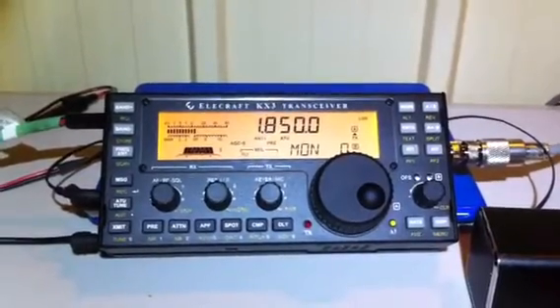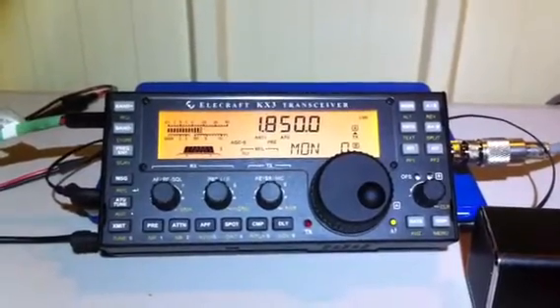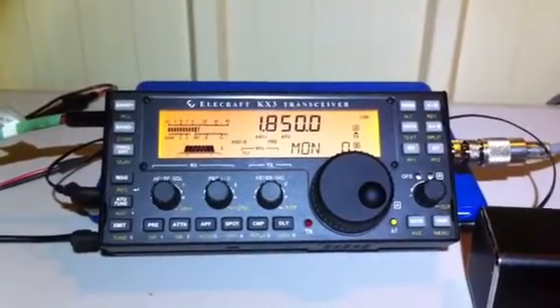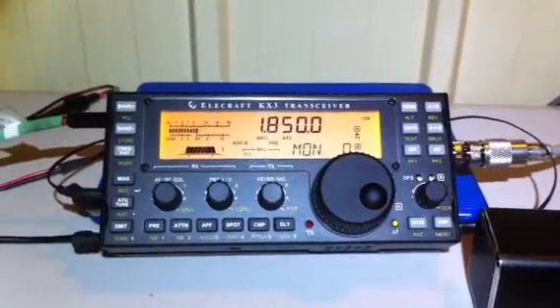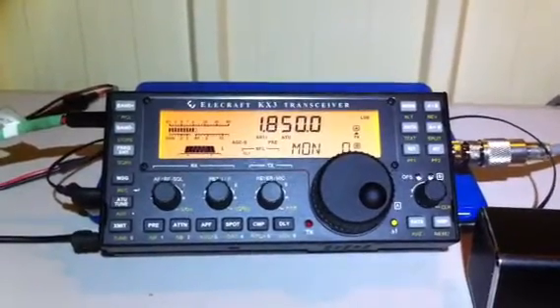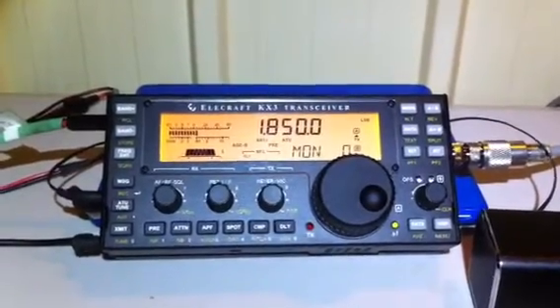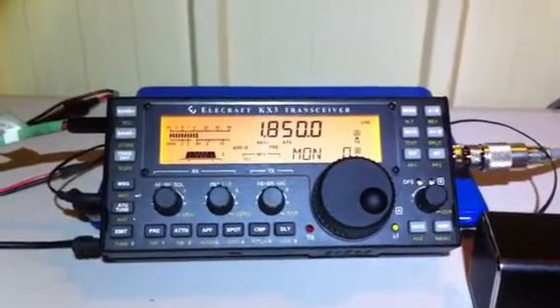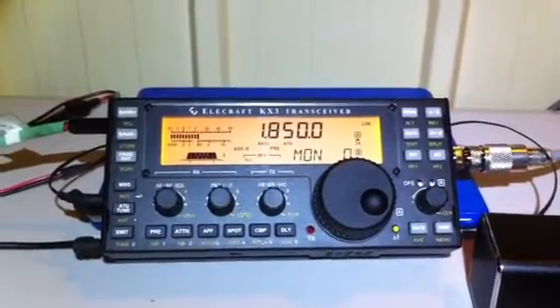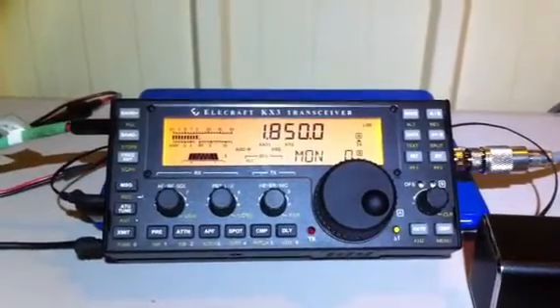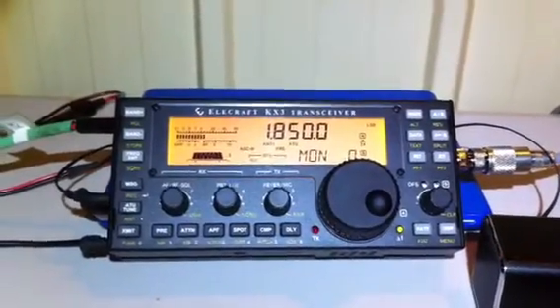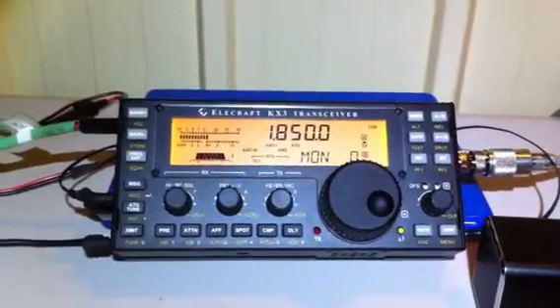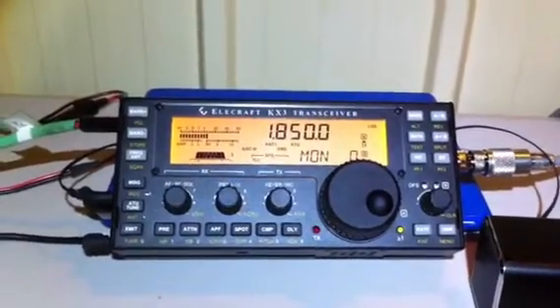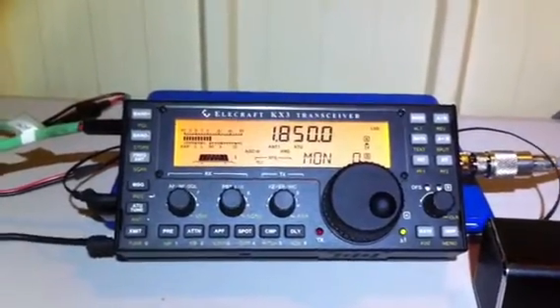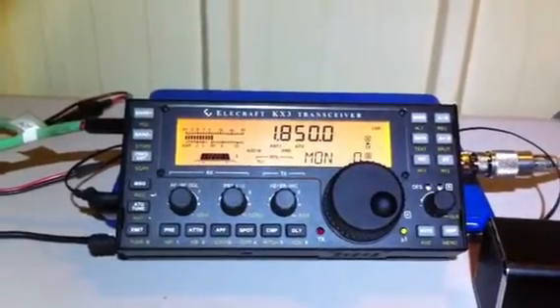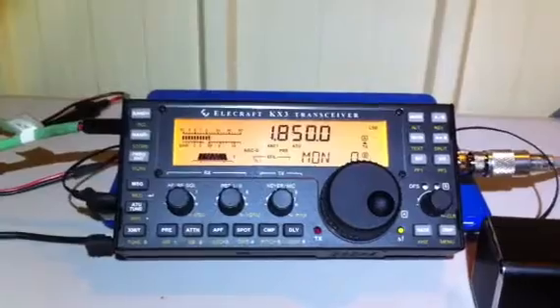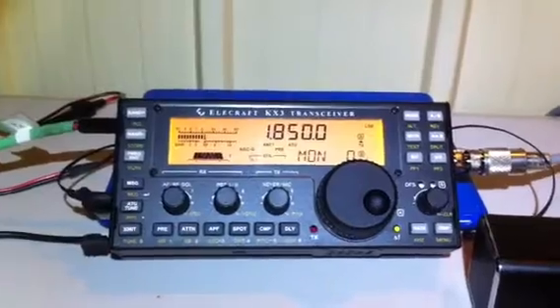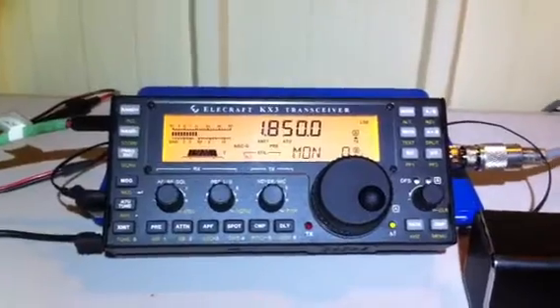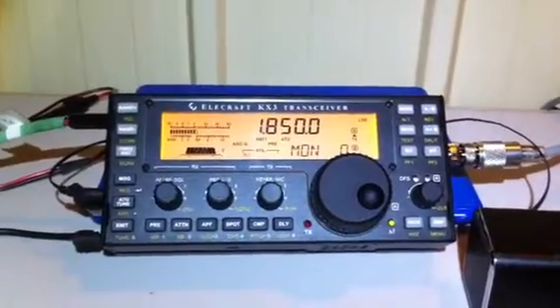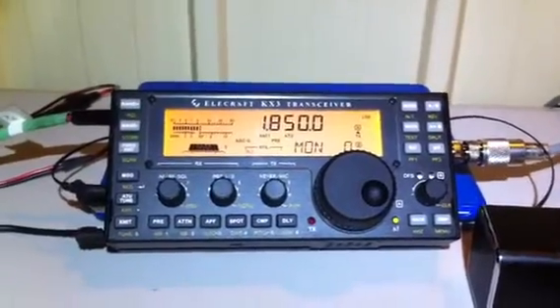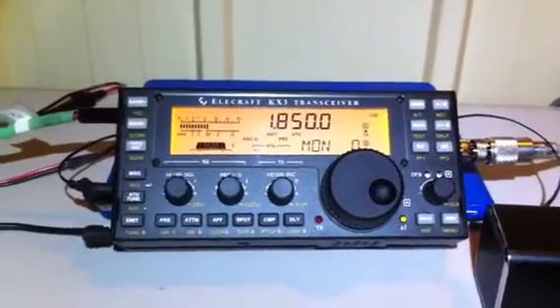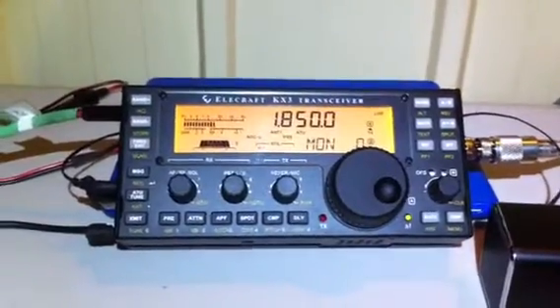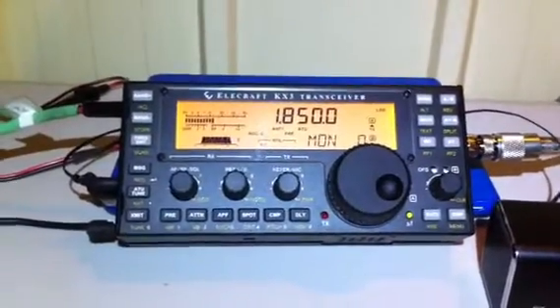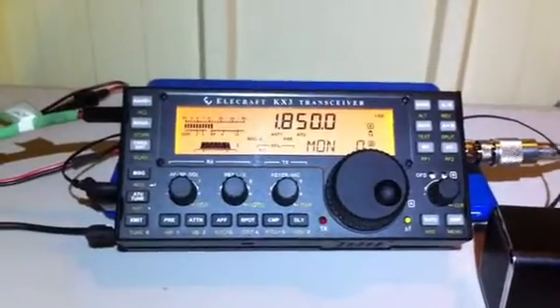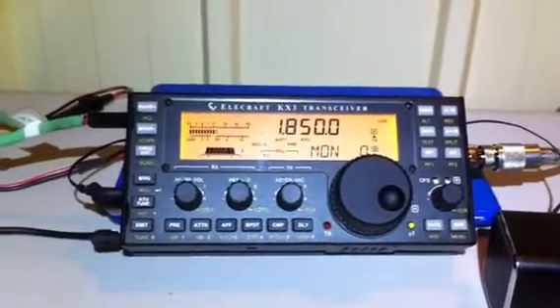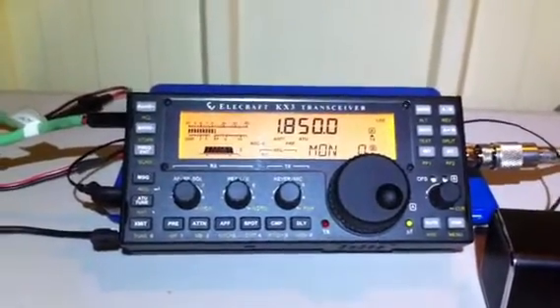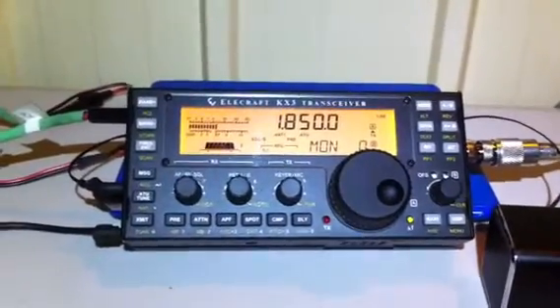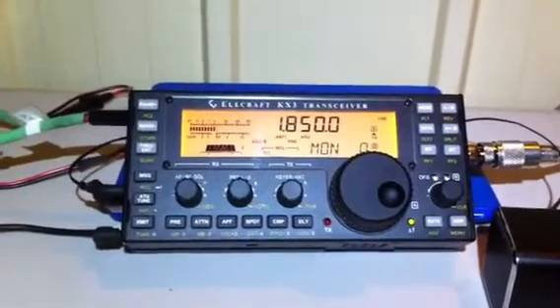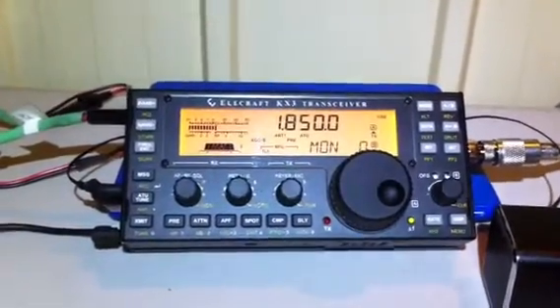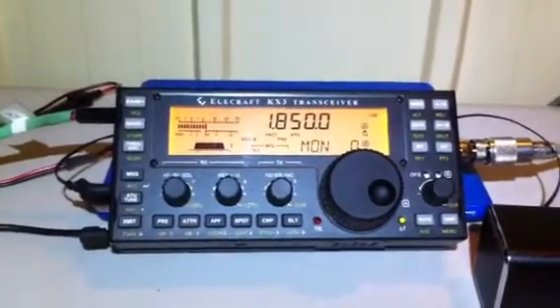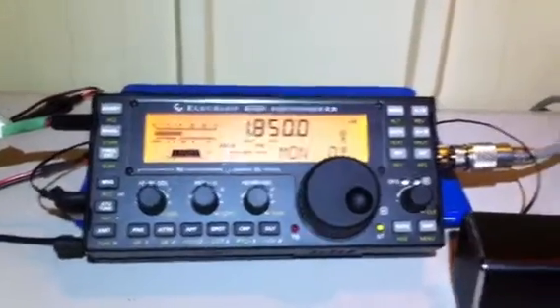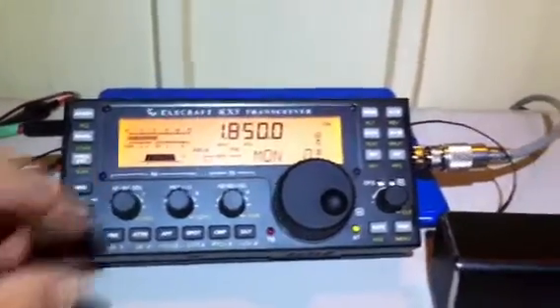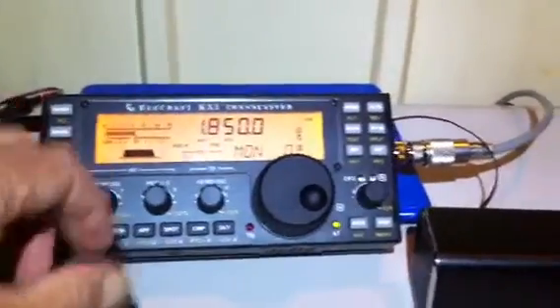Well, there's another station — it might be Doug come back for another try. I'll just stand by and see who it is.